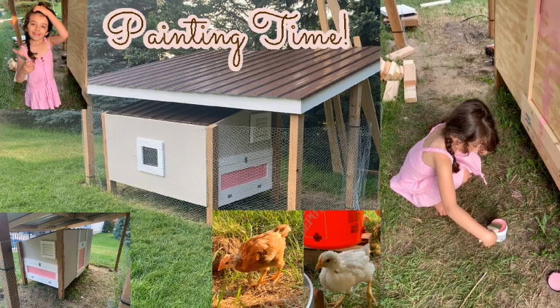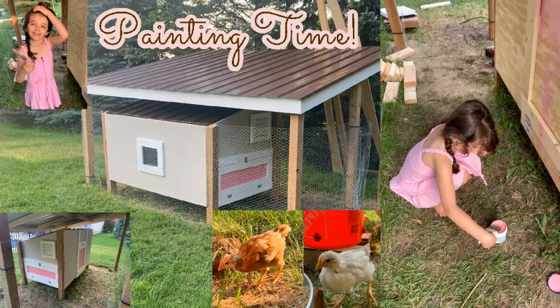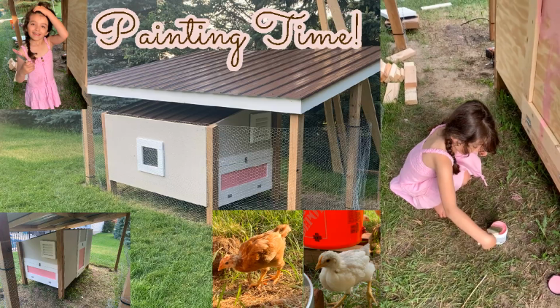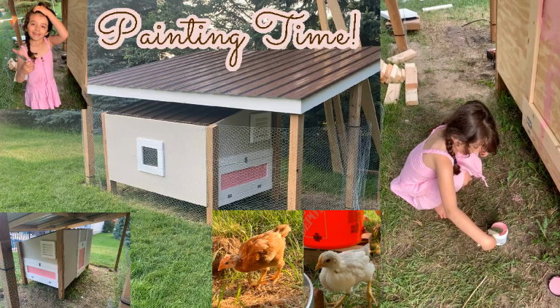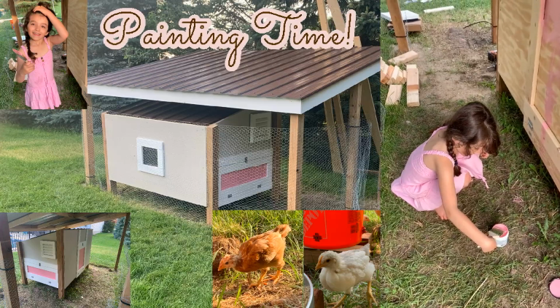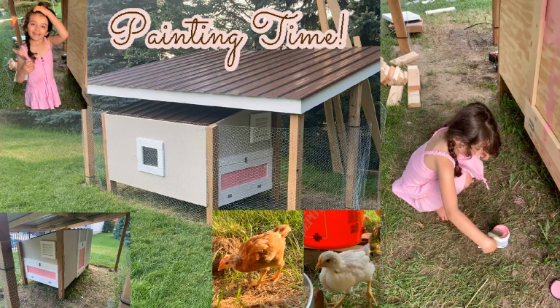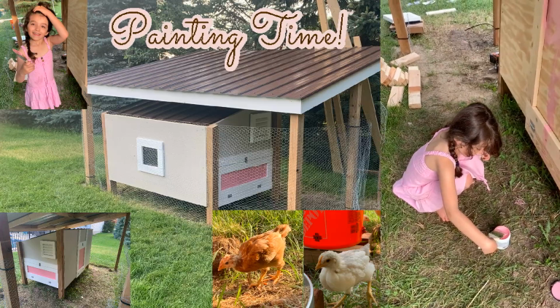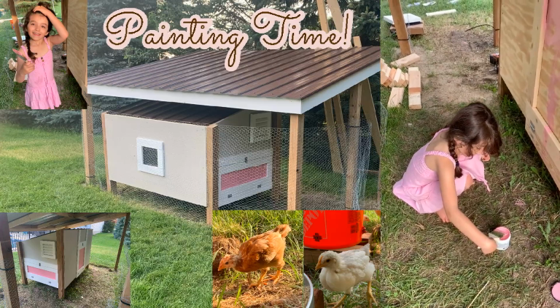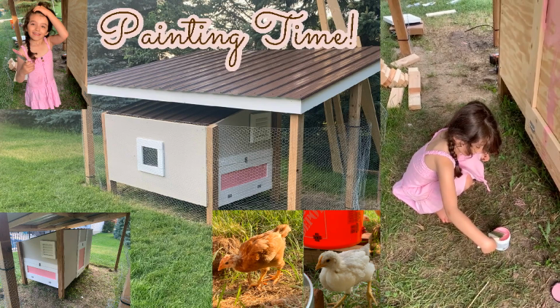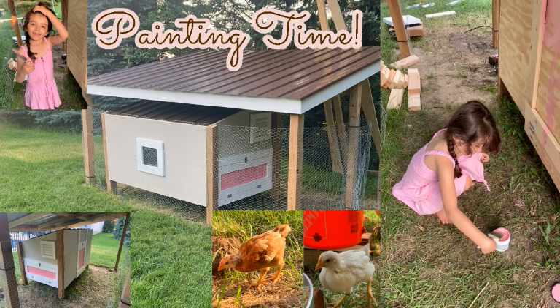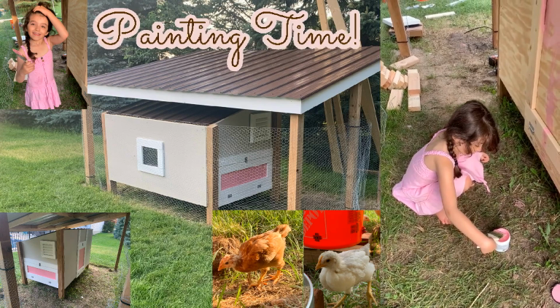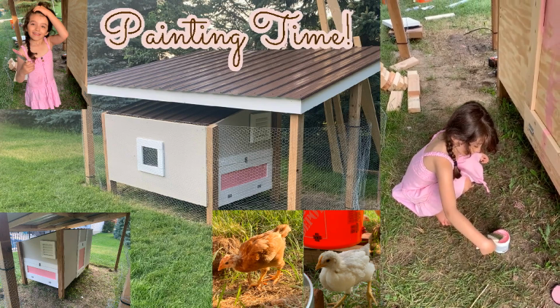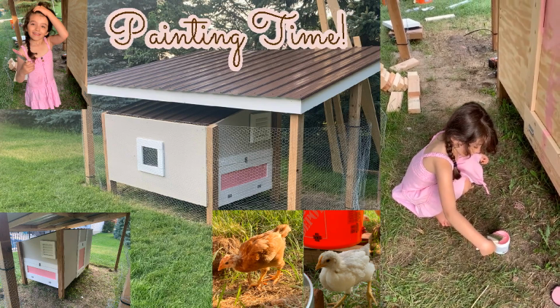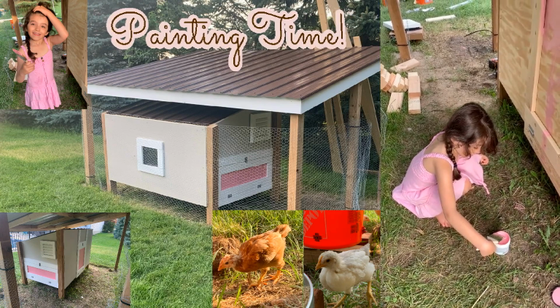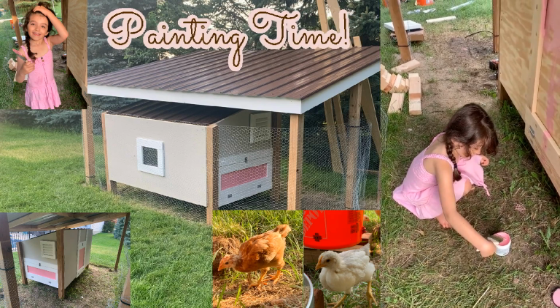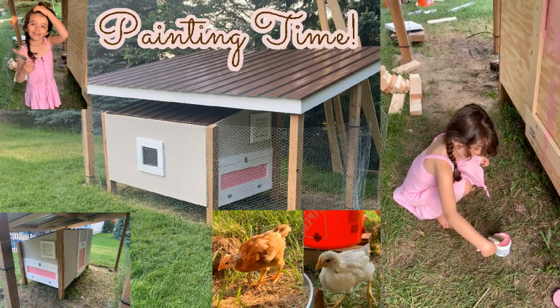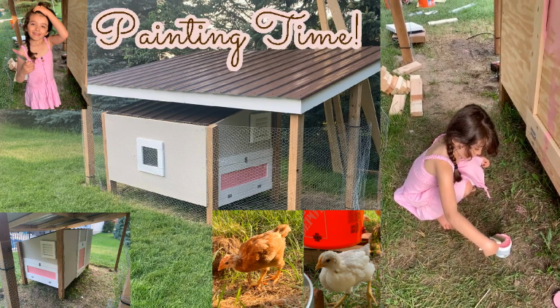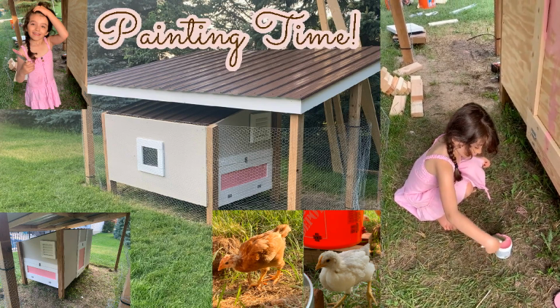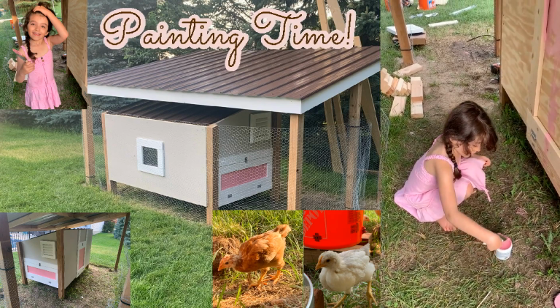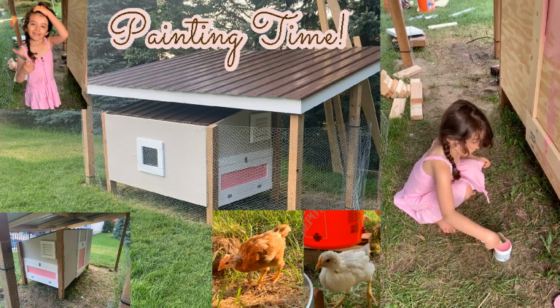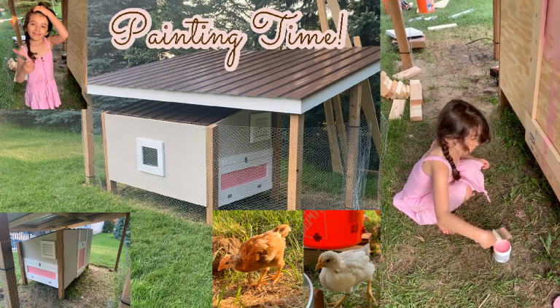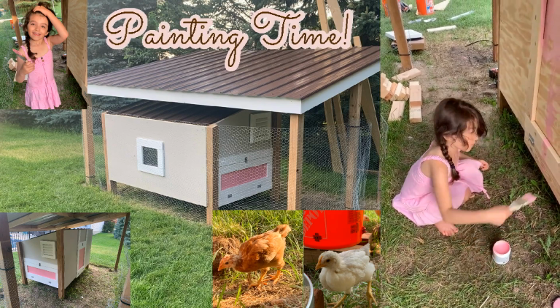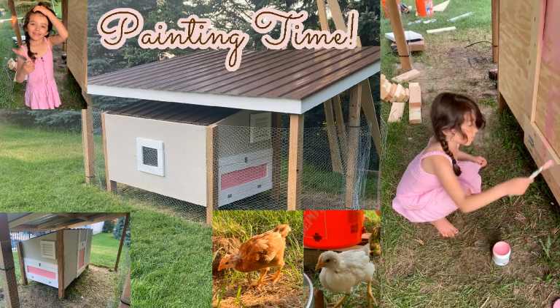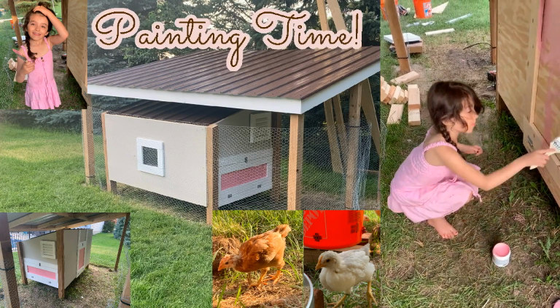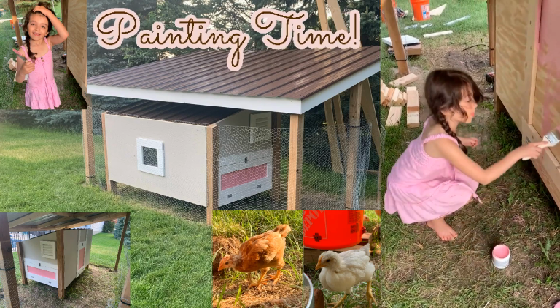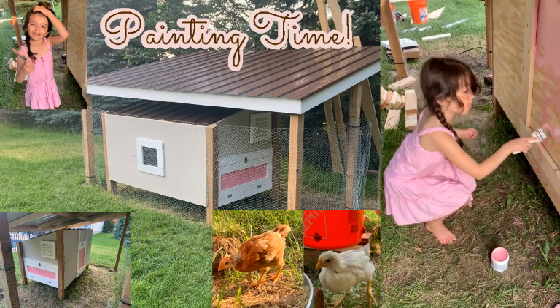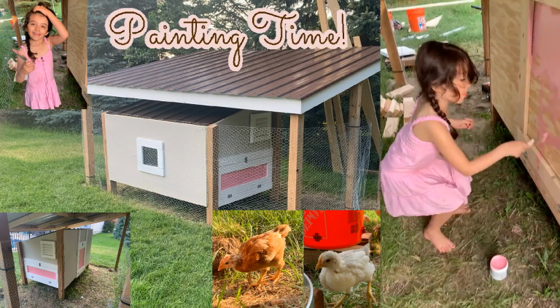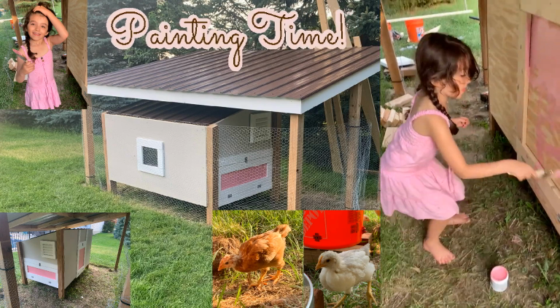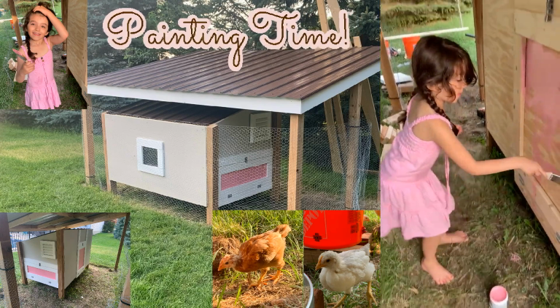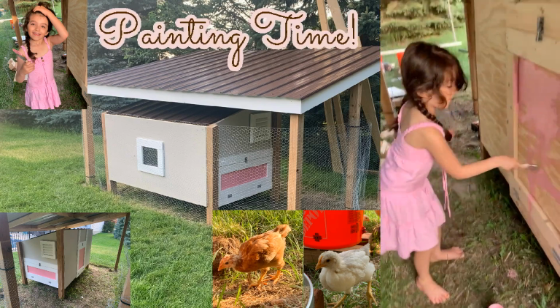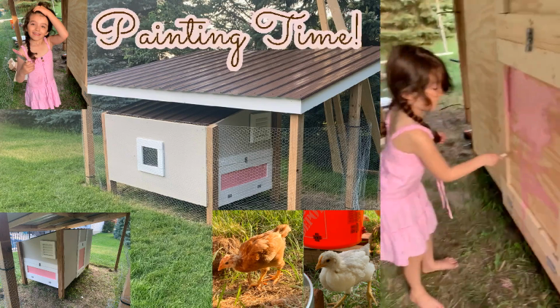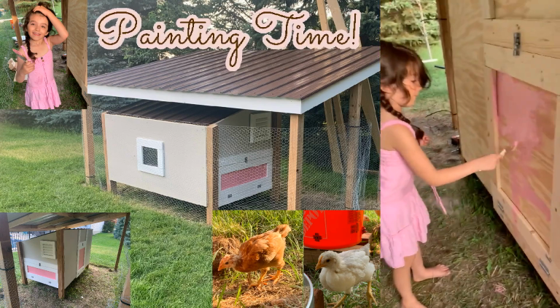That's me playing with the door for the chickens.